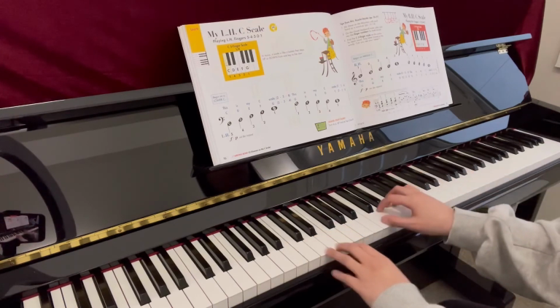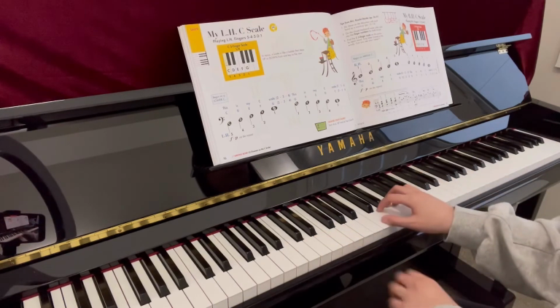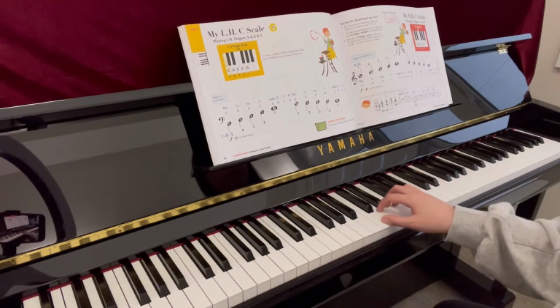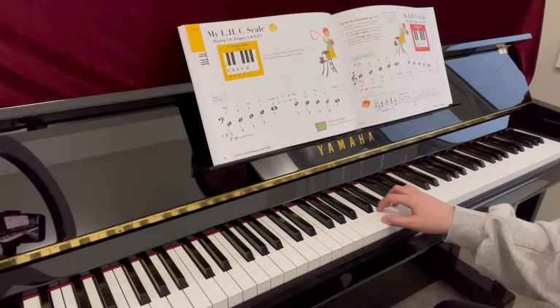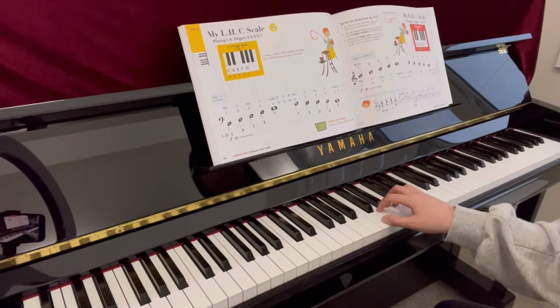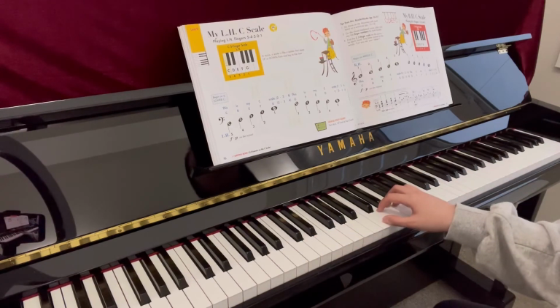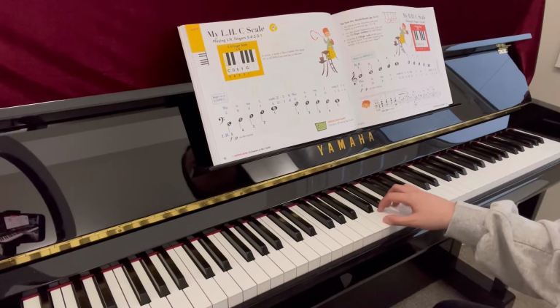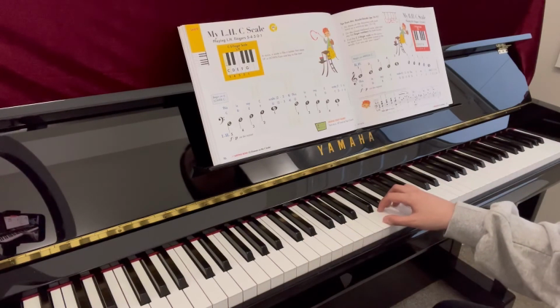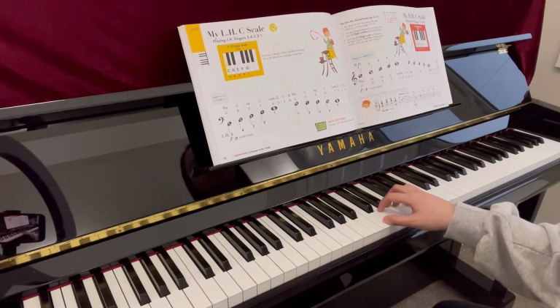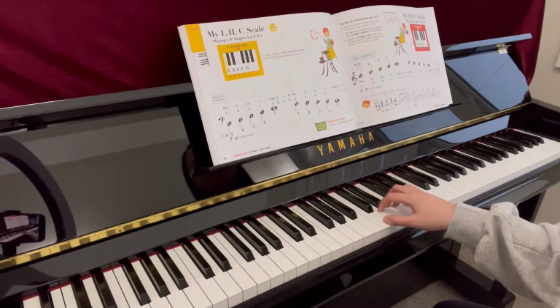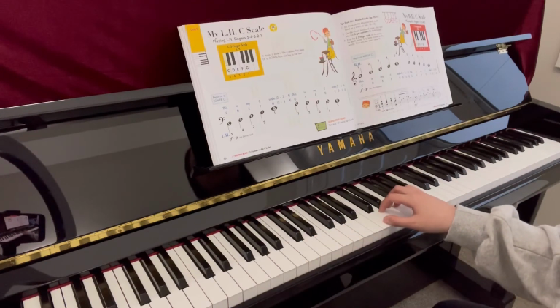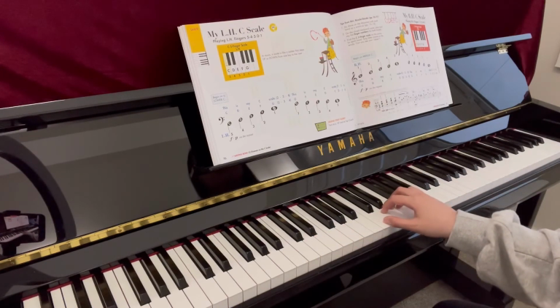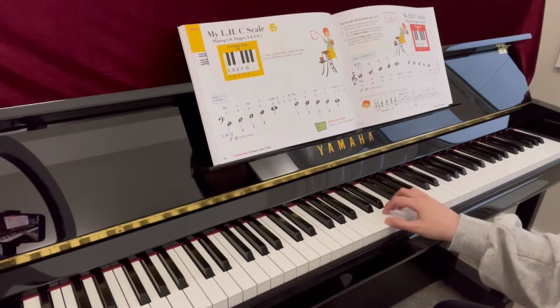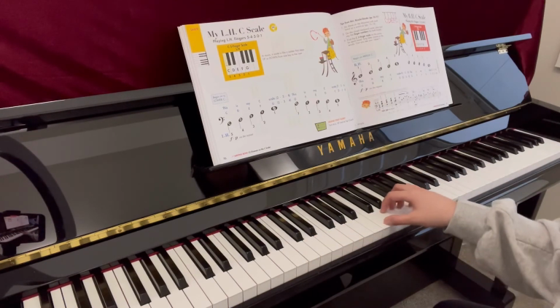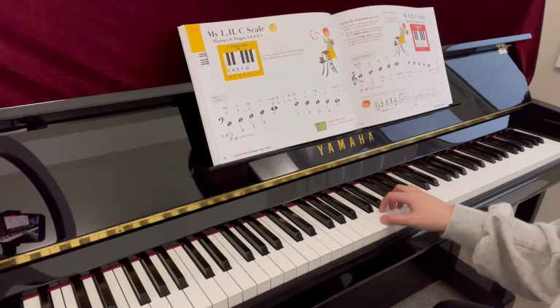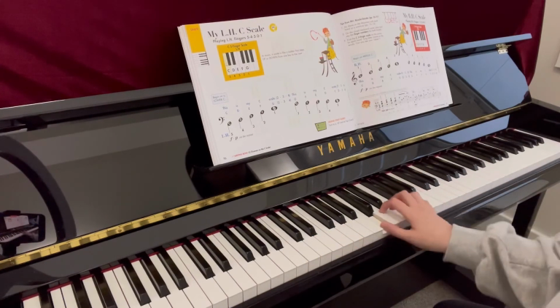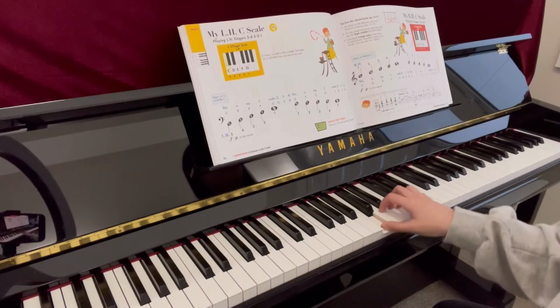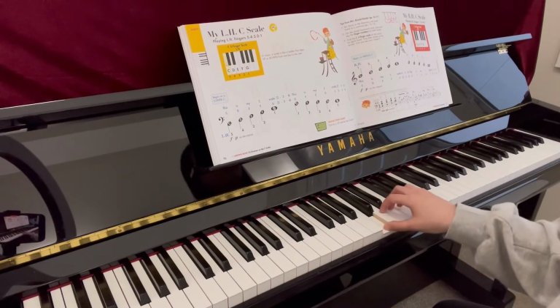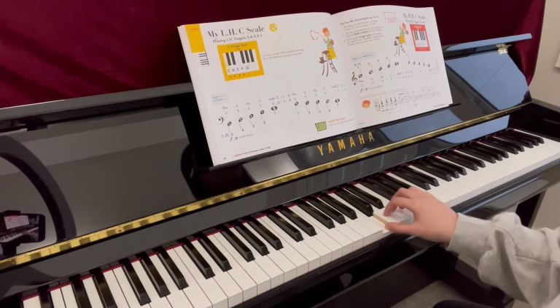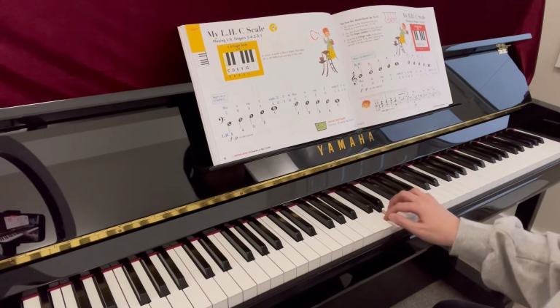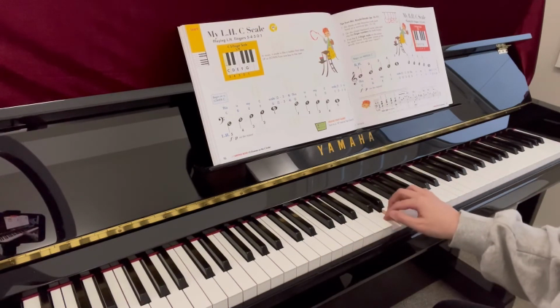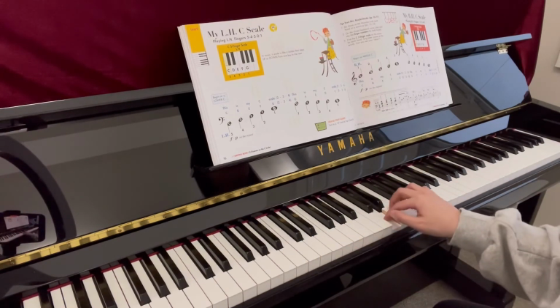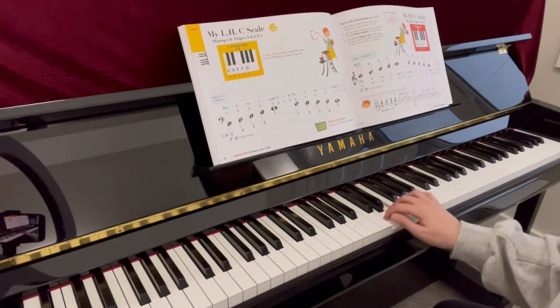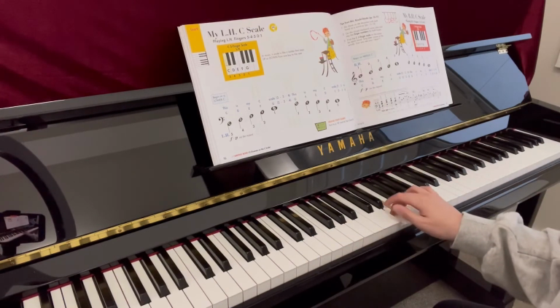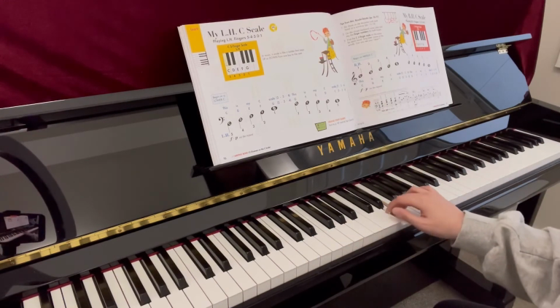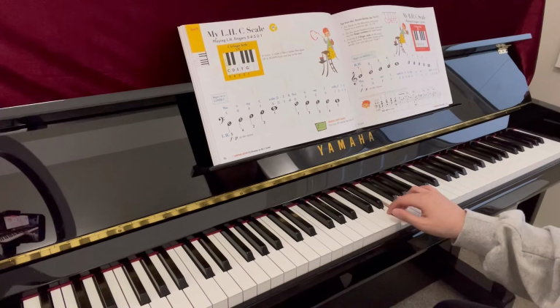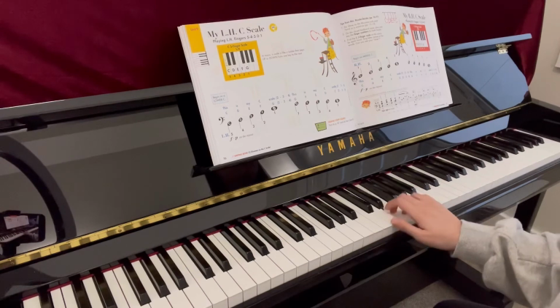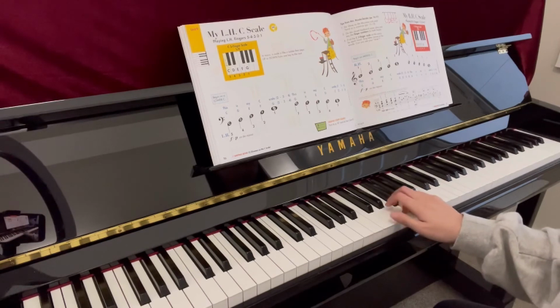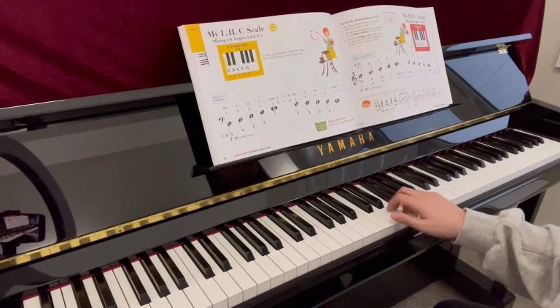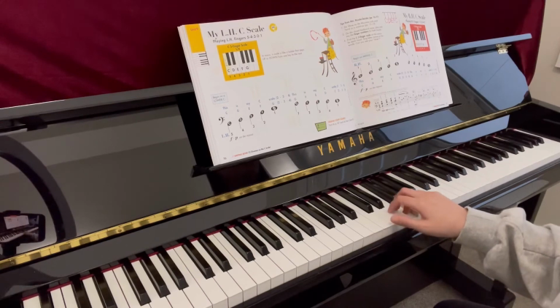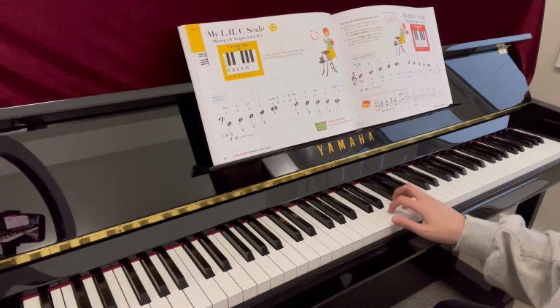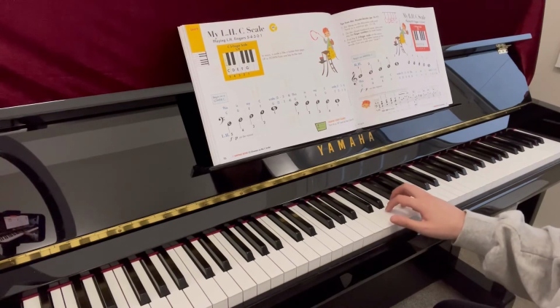Right hand. Ready, play. This is one C square.